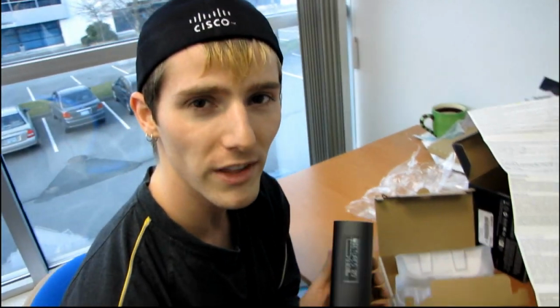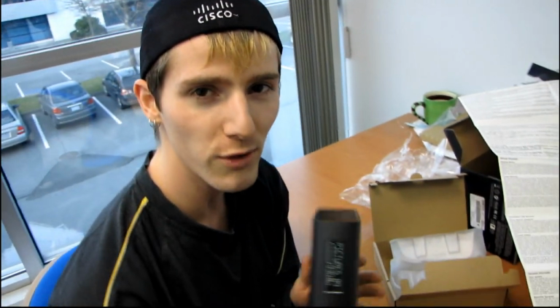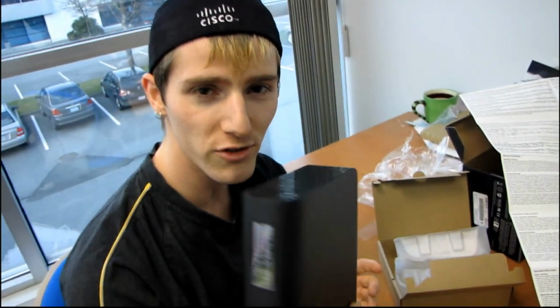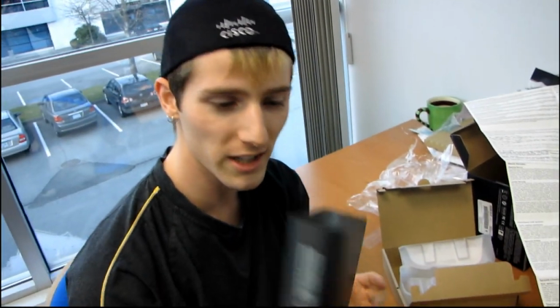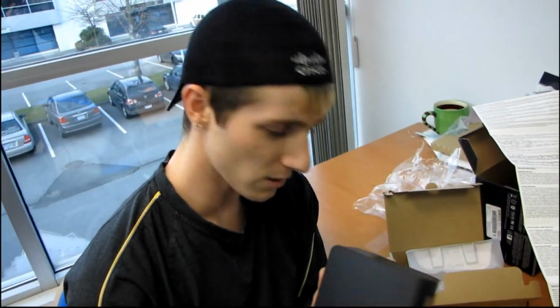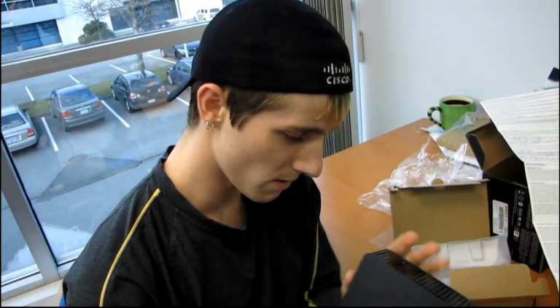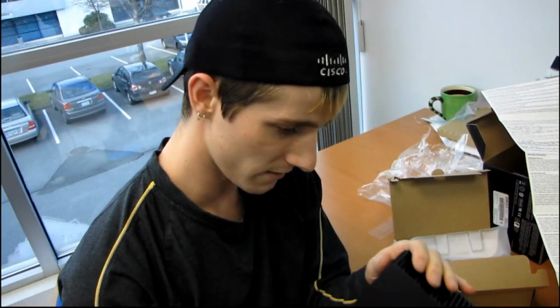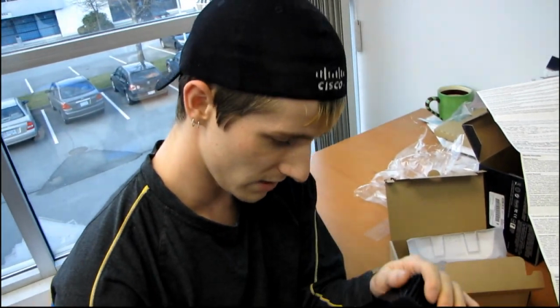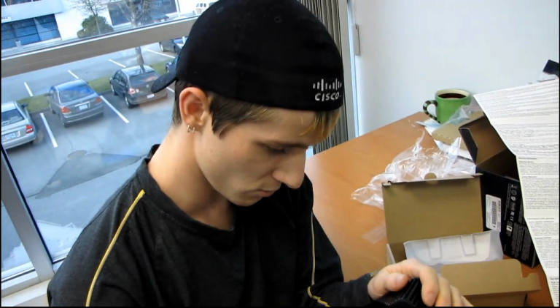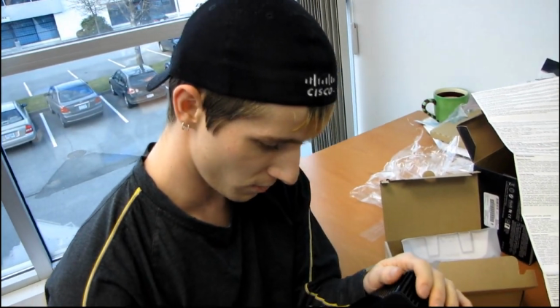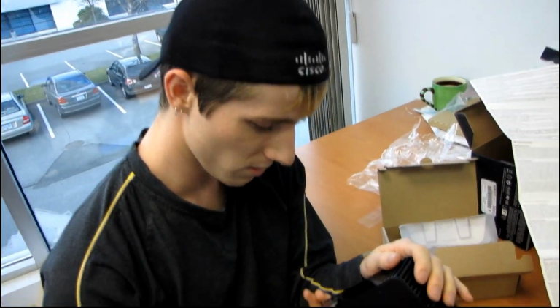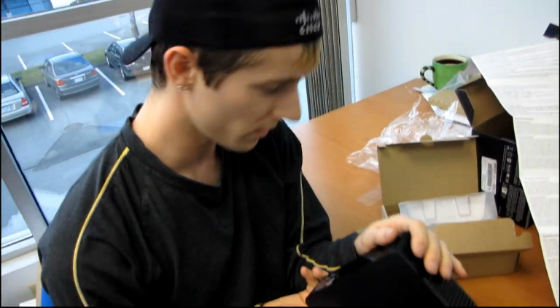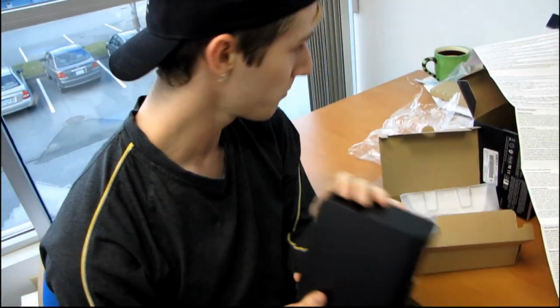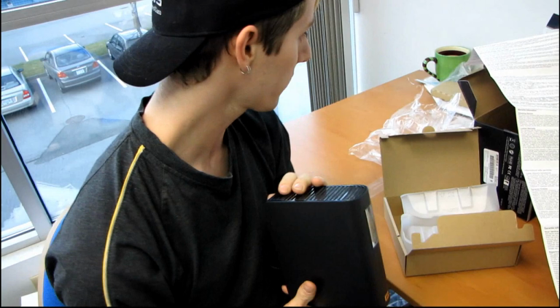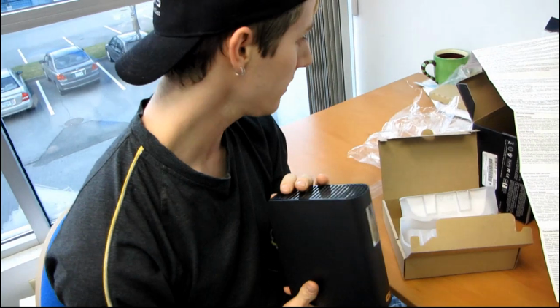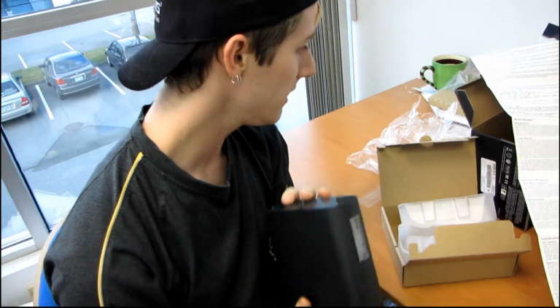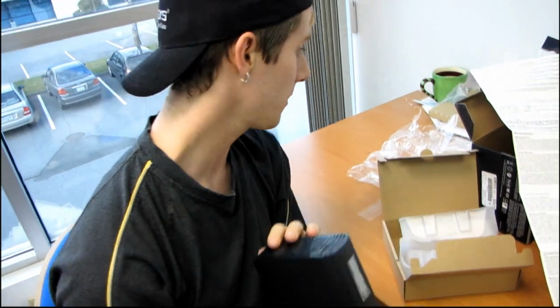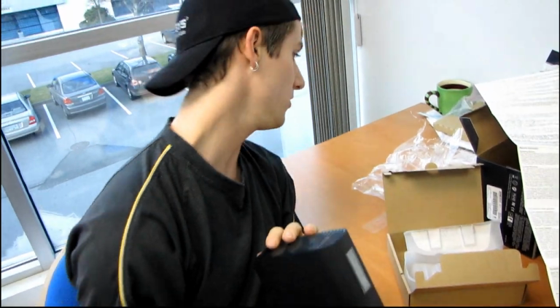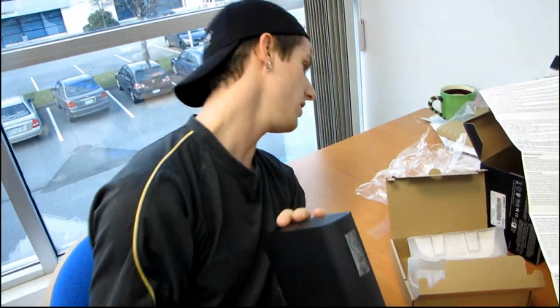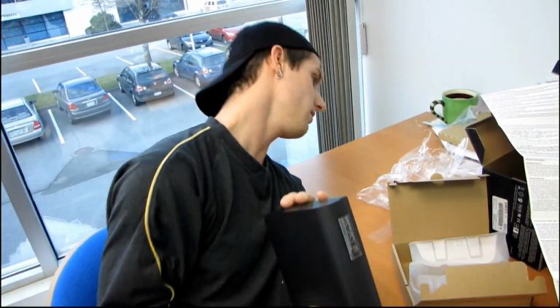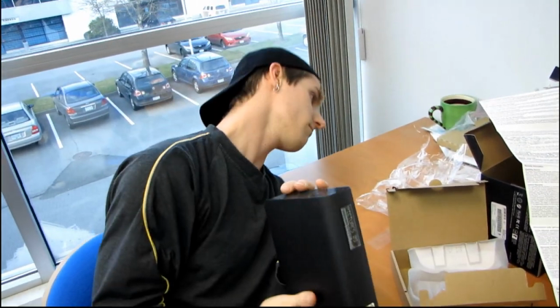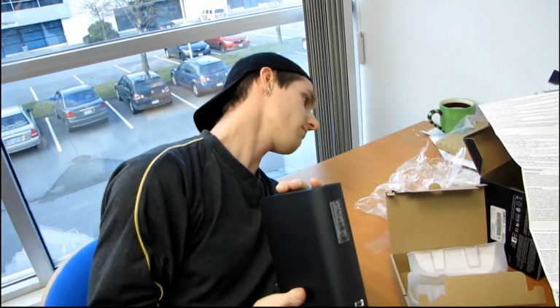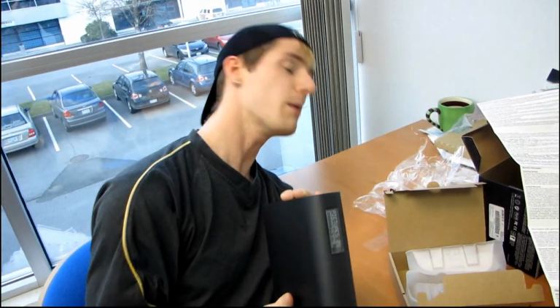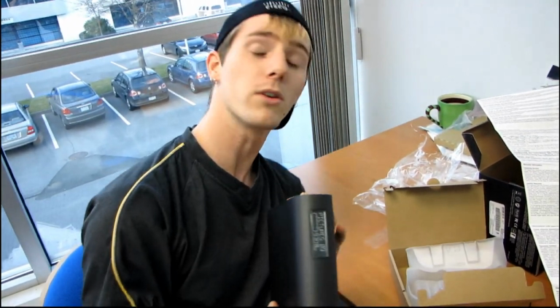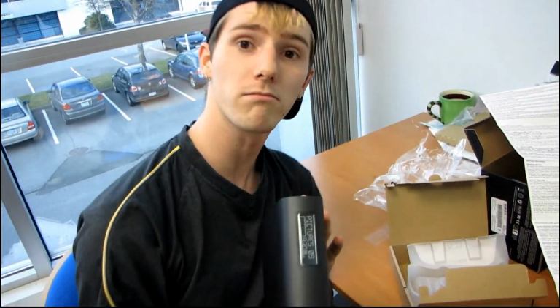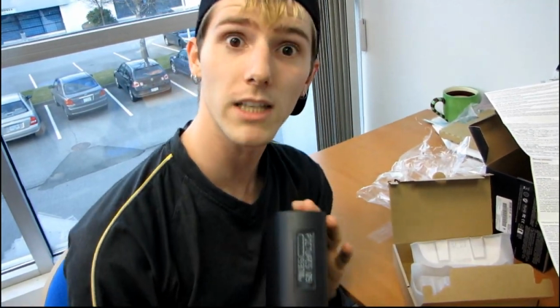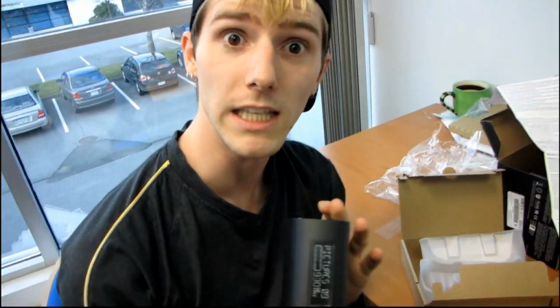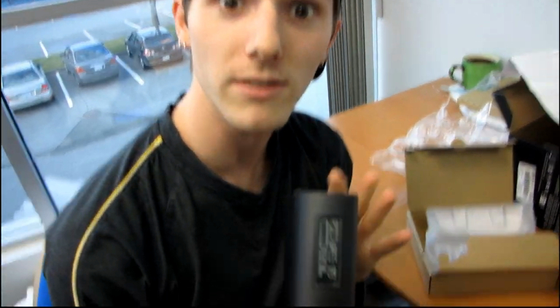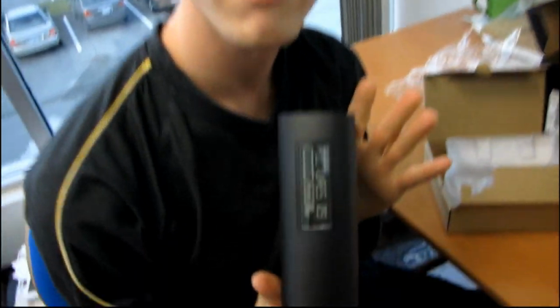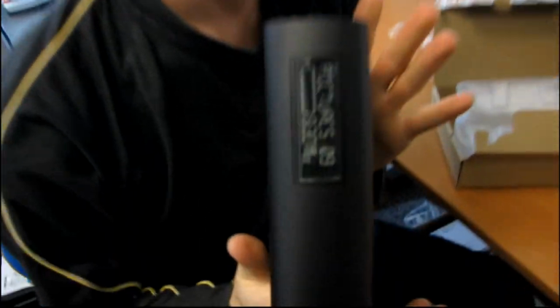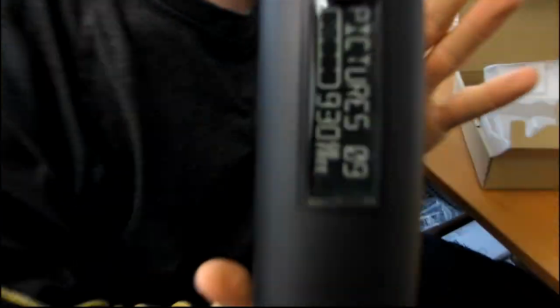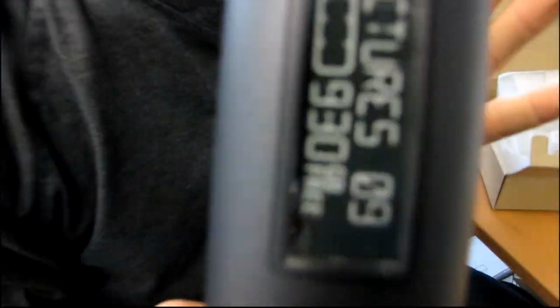Thank you for checking out my video blog on unboxing the WD MyBook Elite.